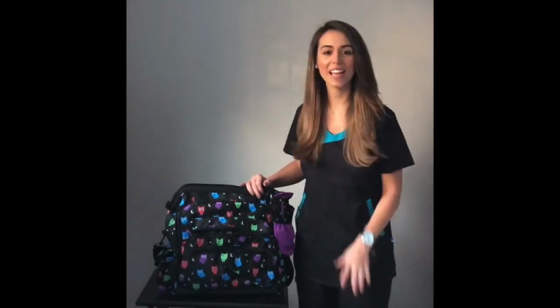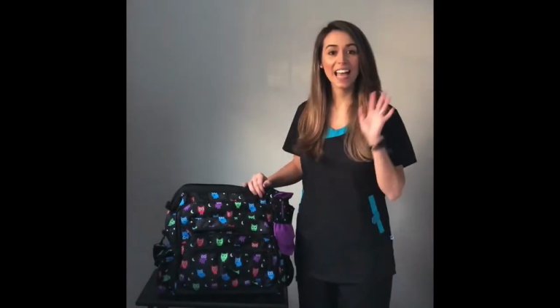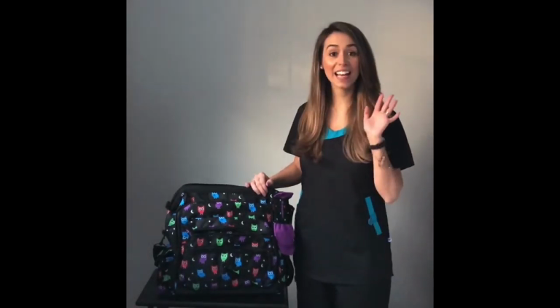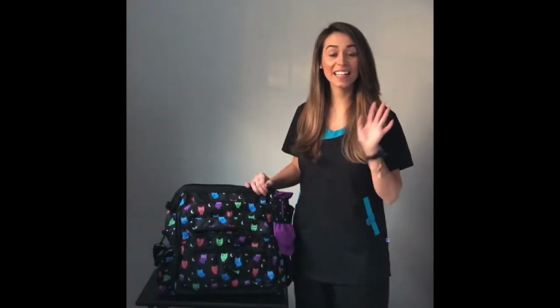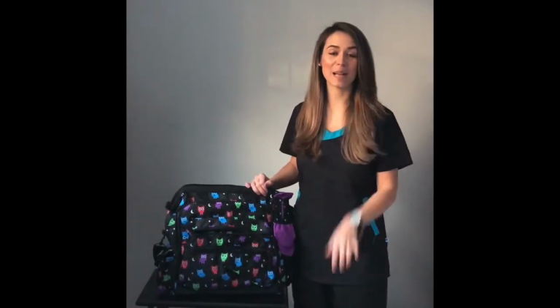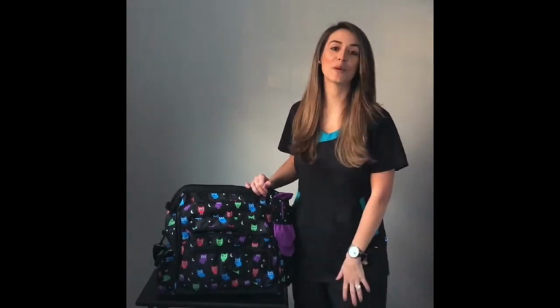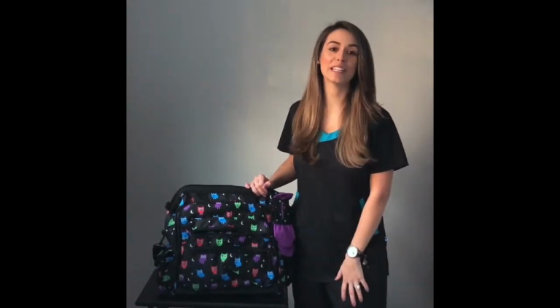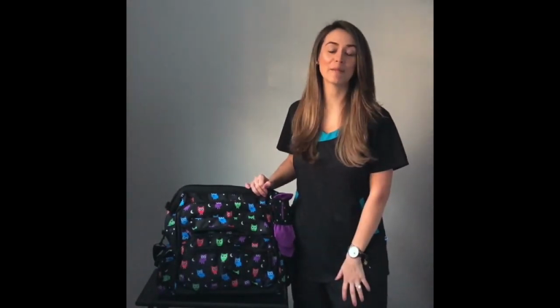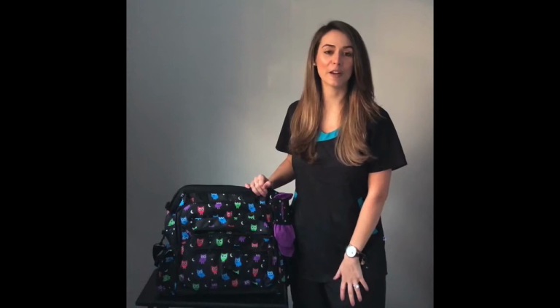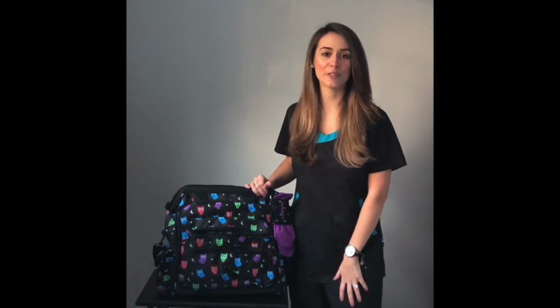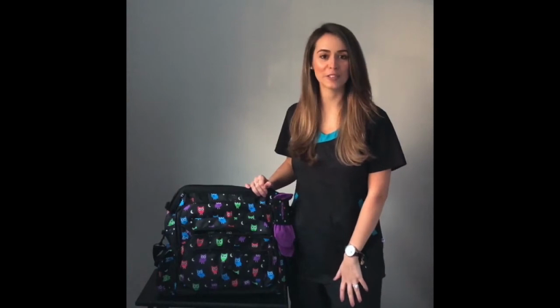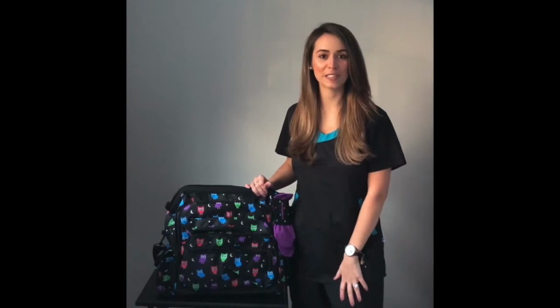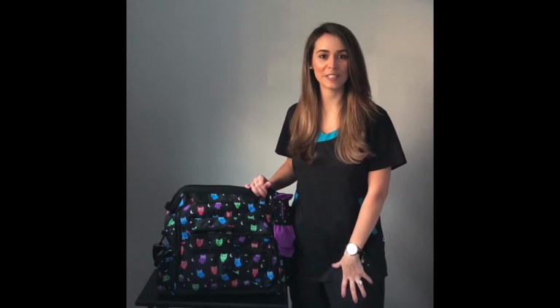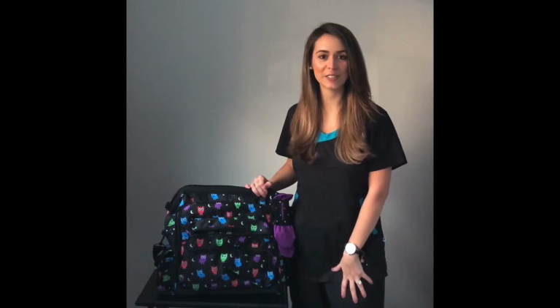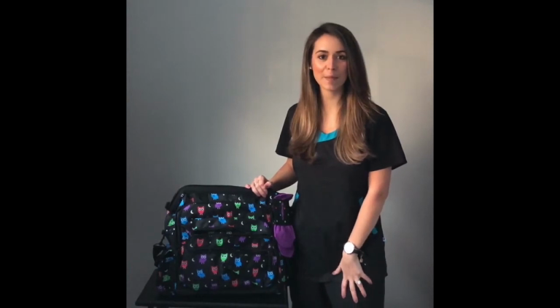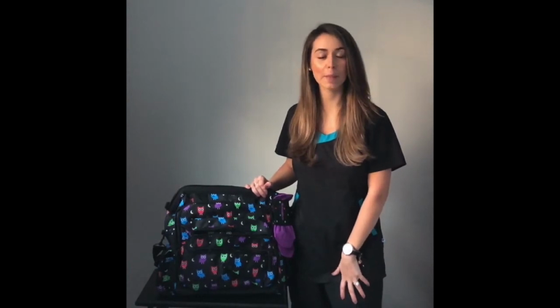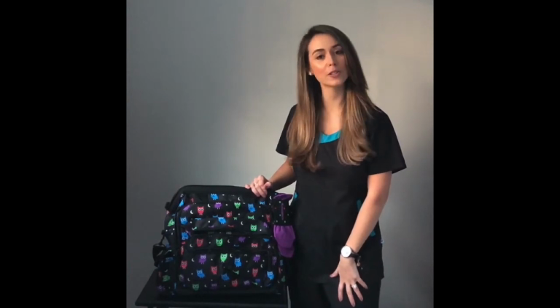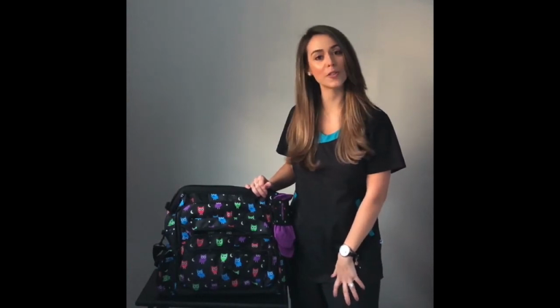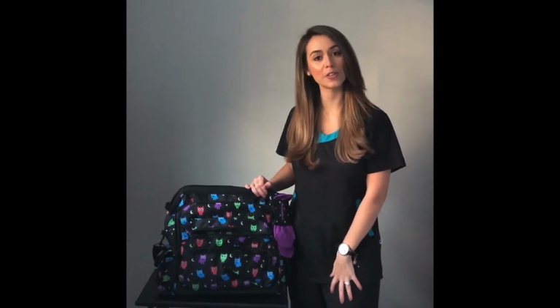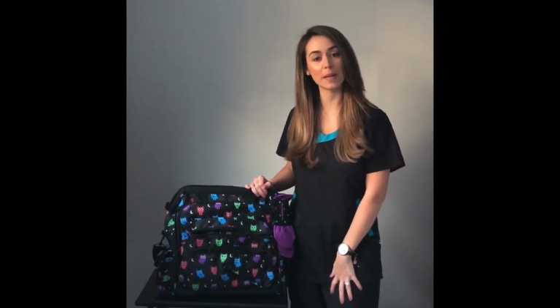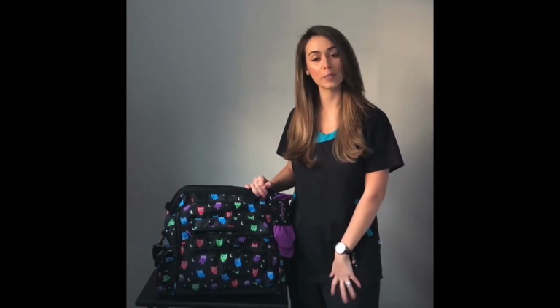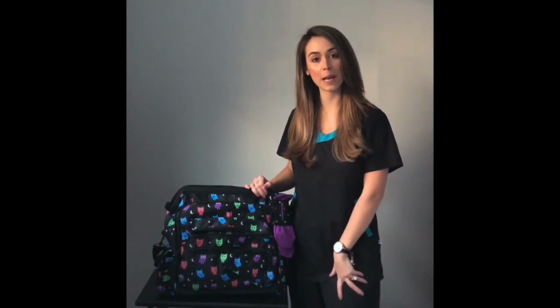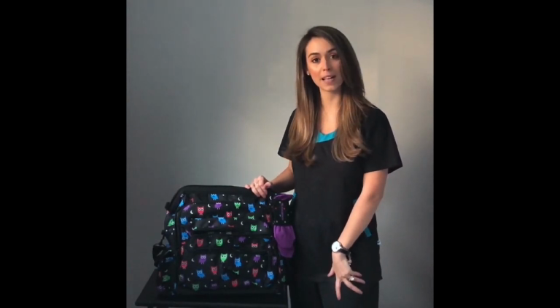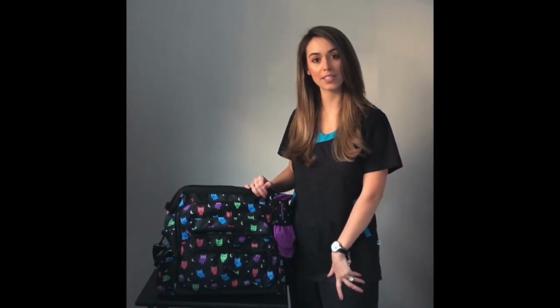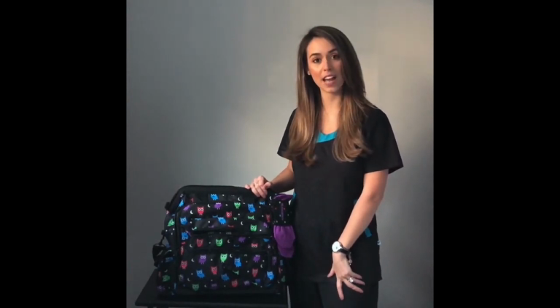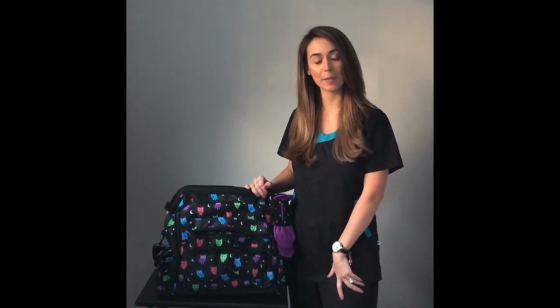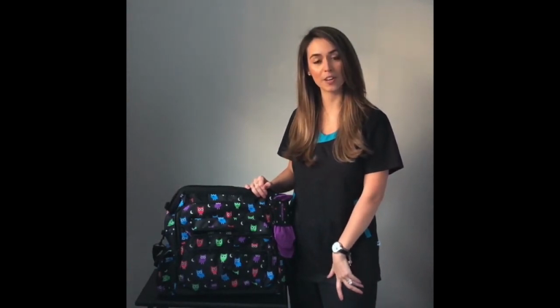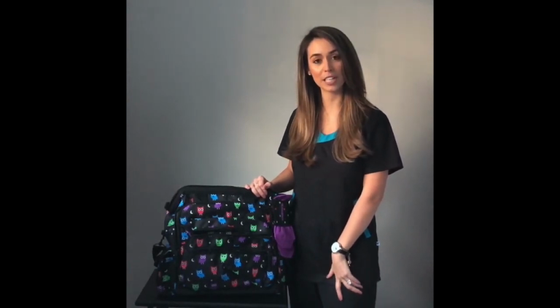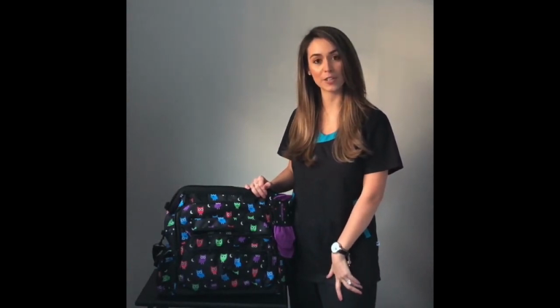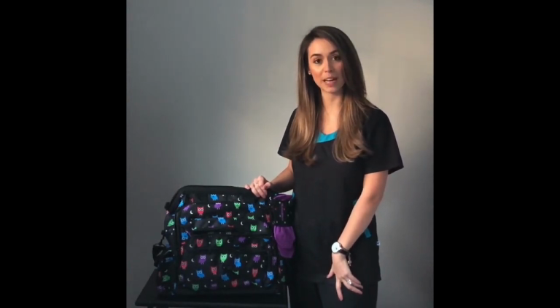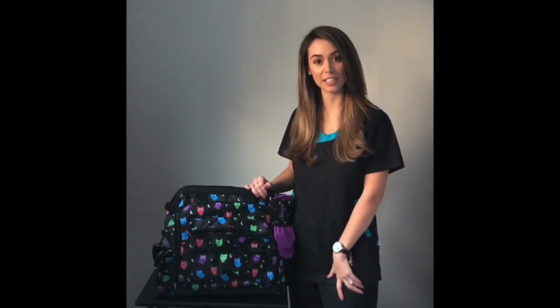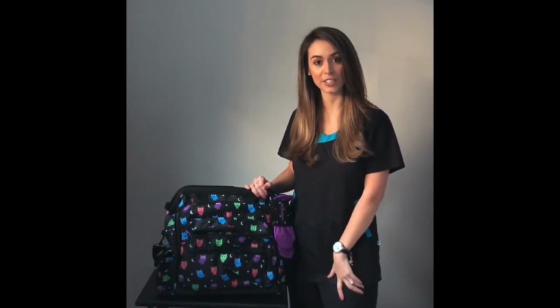Hey guys, I'm Courtney. I'm the founder of Nurses of Instagram. I'm also the Nursemates brand ambassador and I'm currently a nurse practitioner.